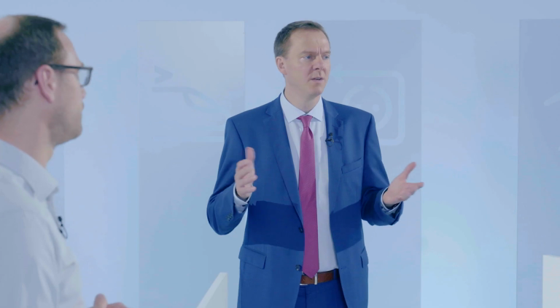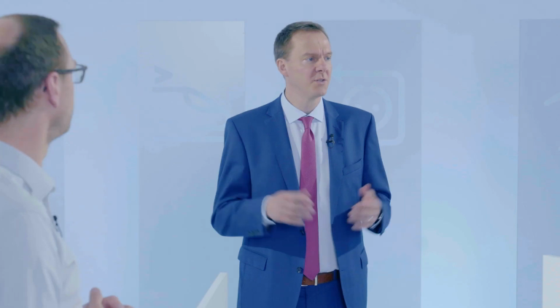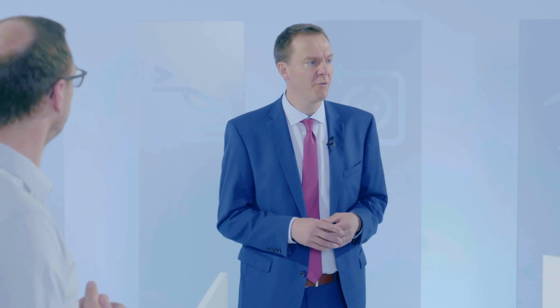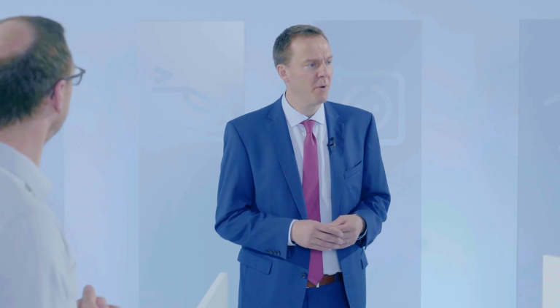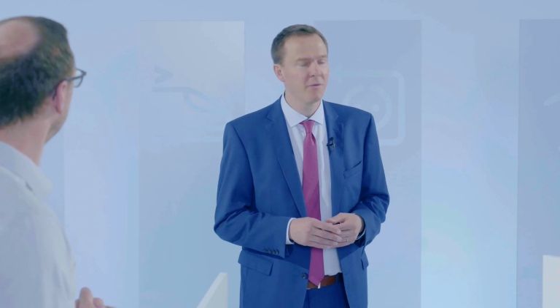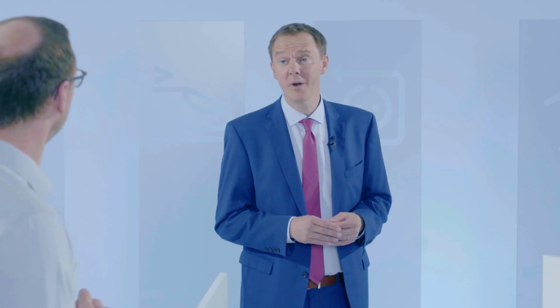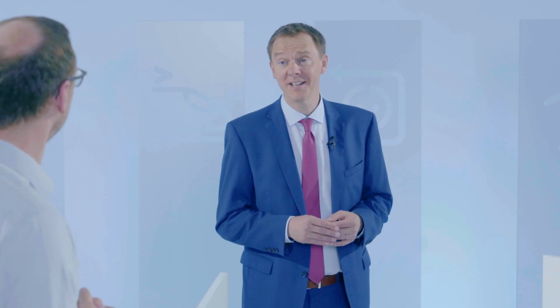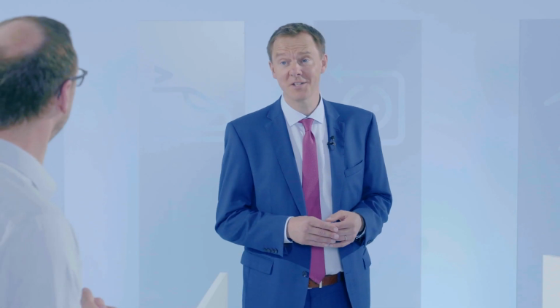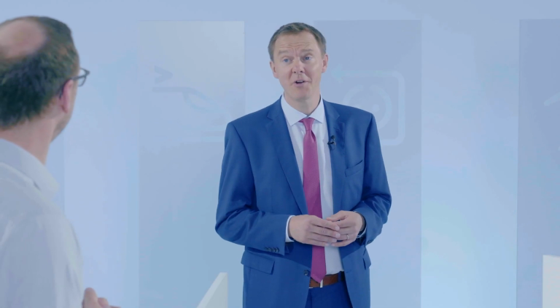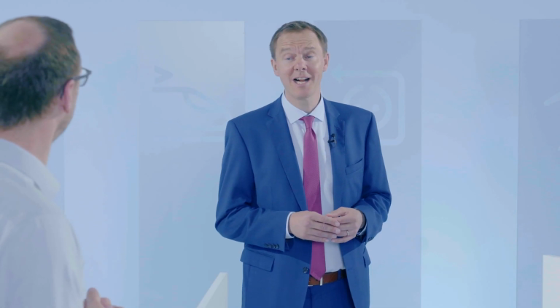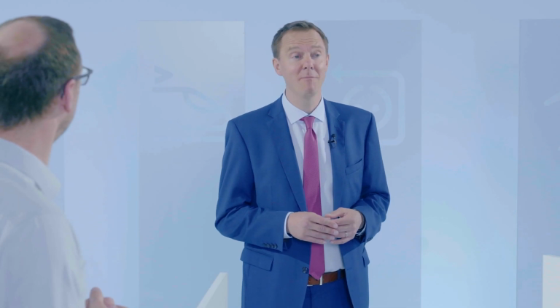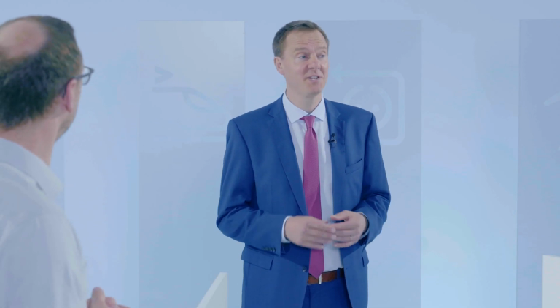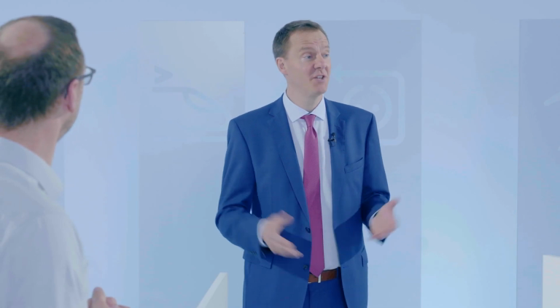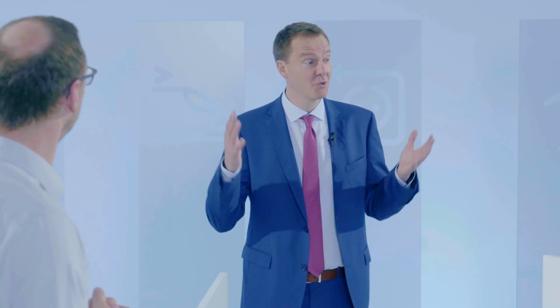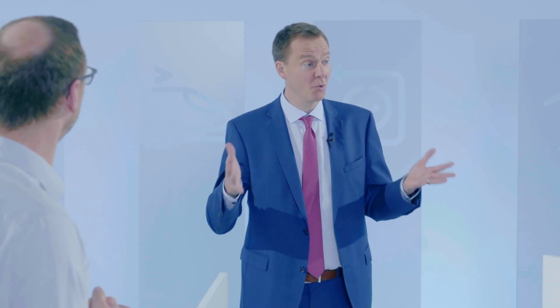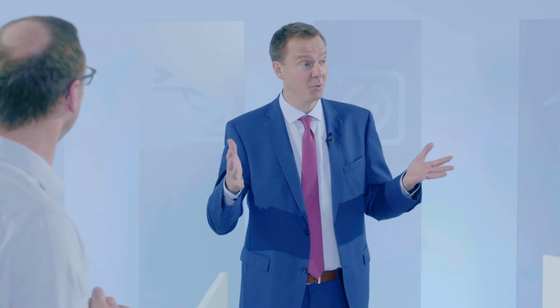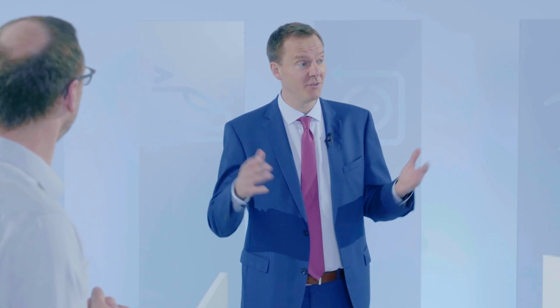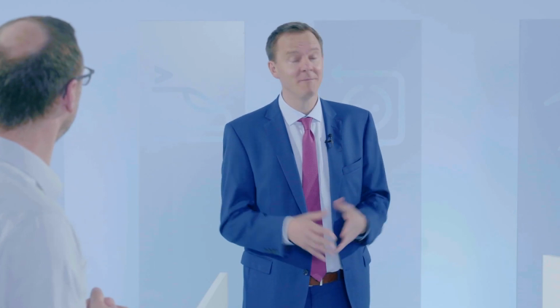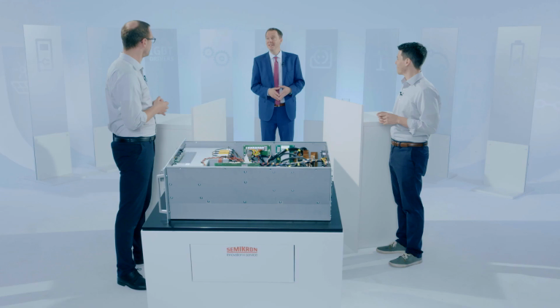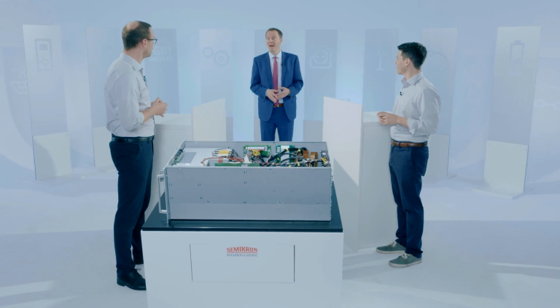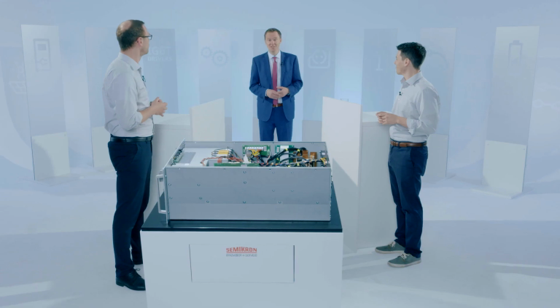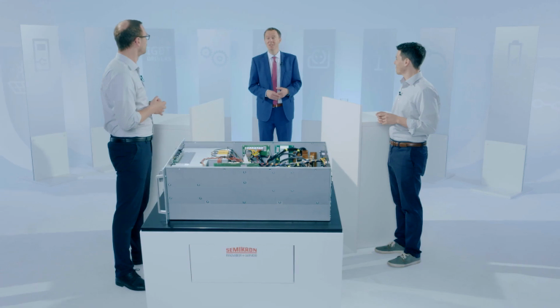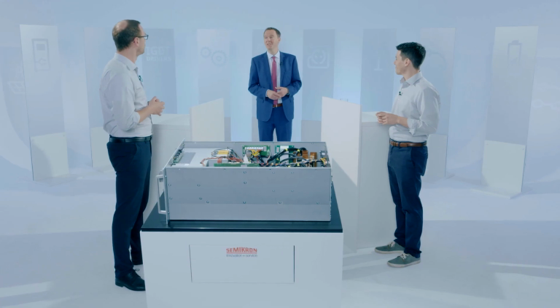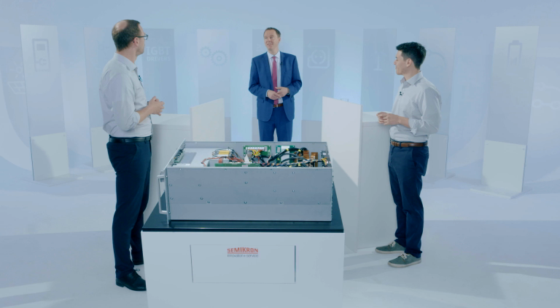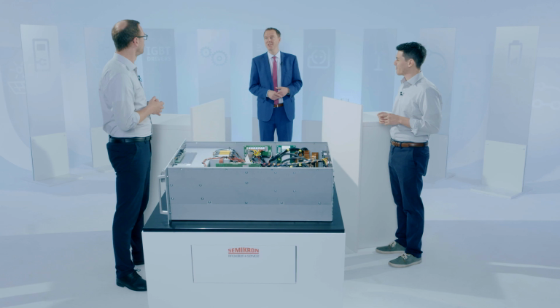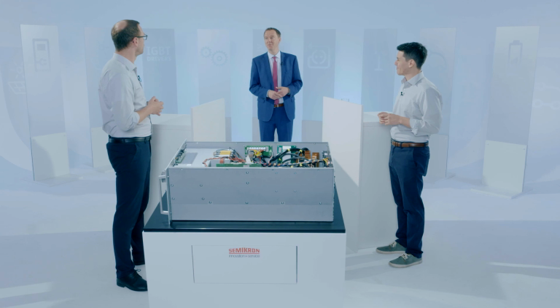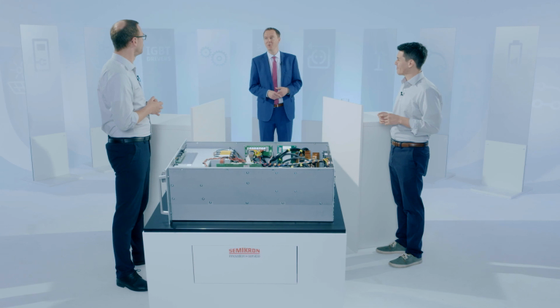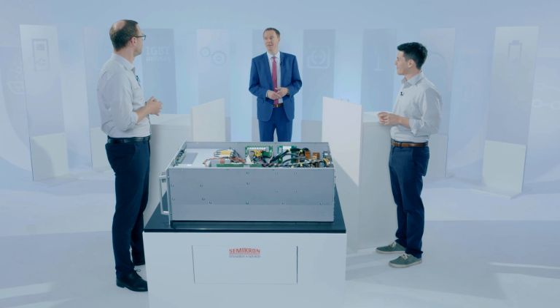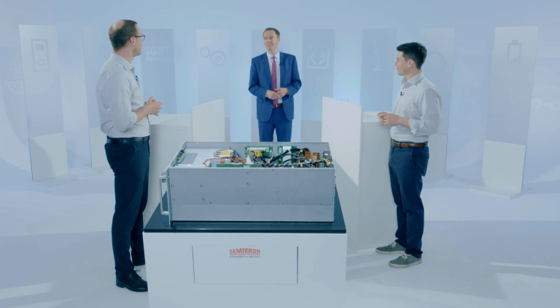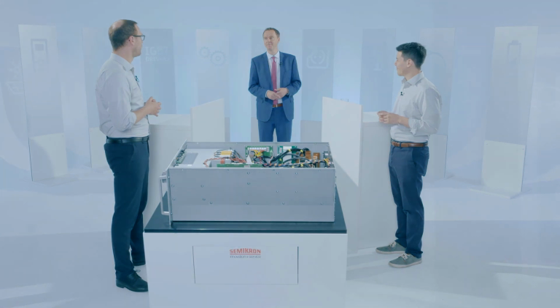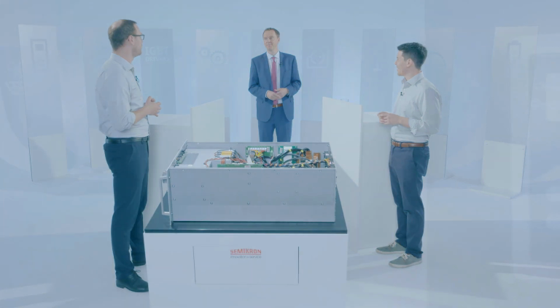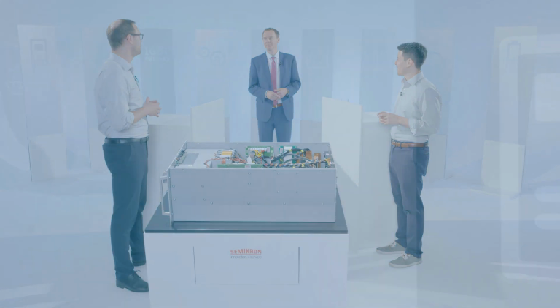From both of you, that's a very clear message: talk to us. Guys, thanks for taking the time this morning.